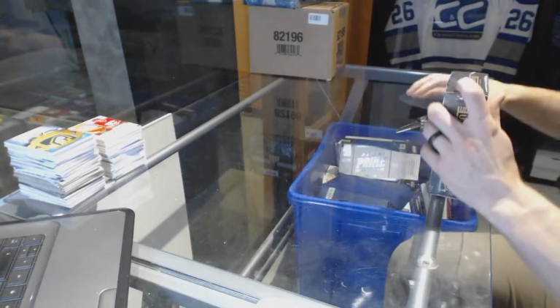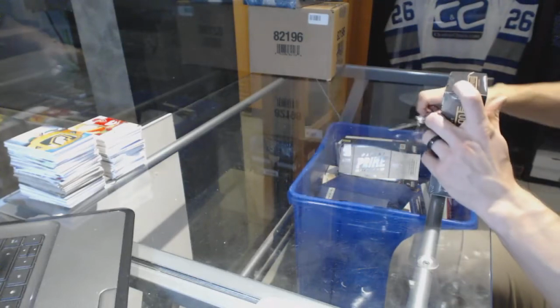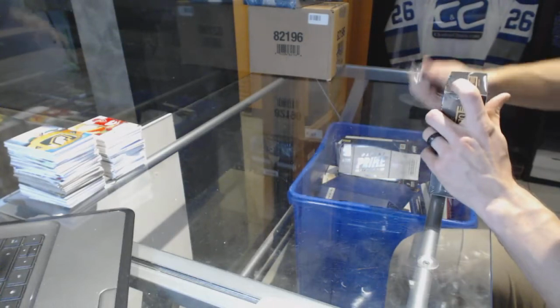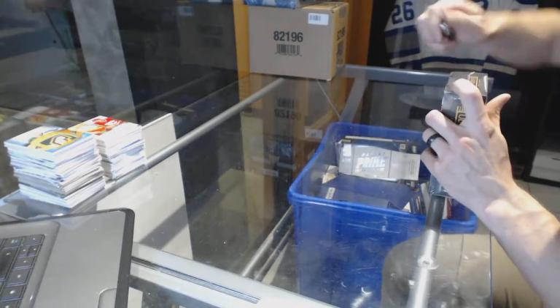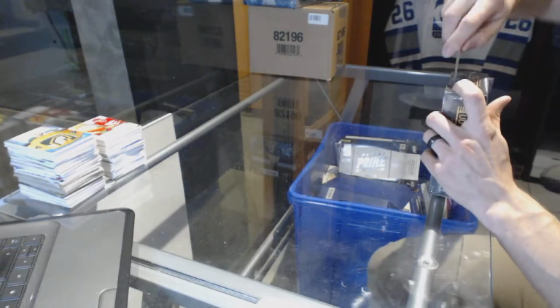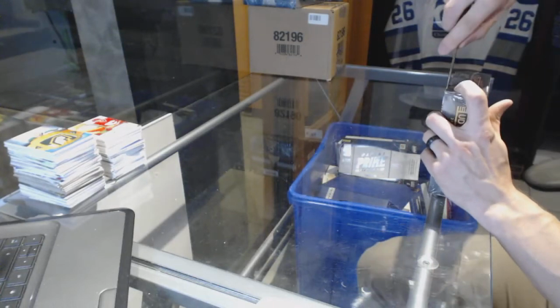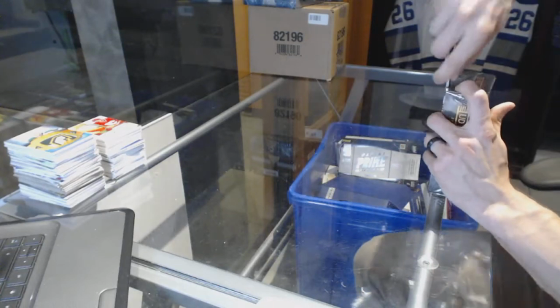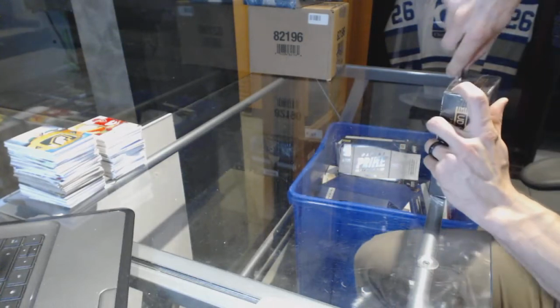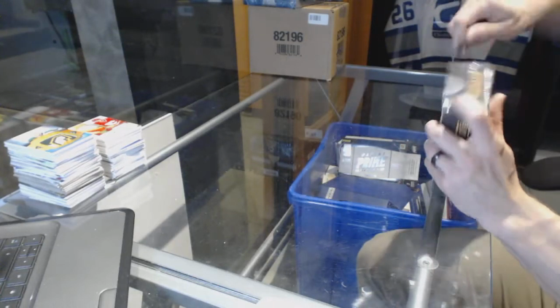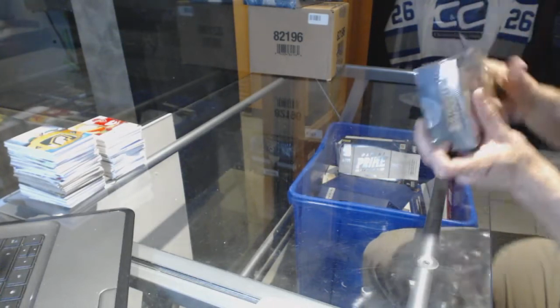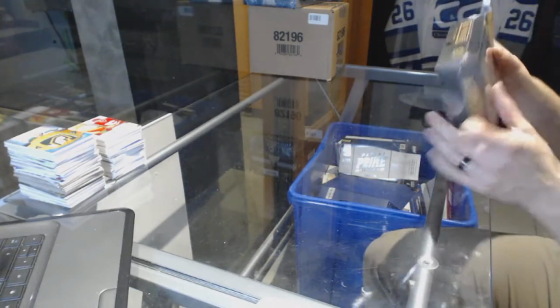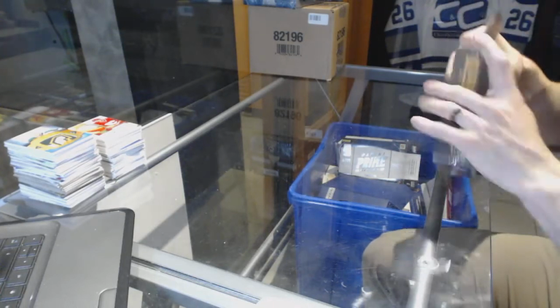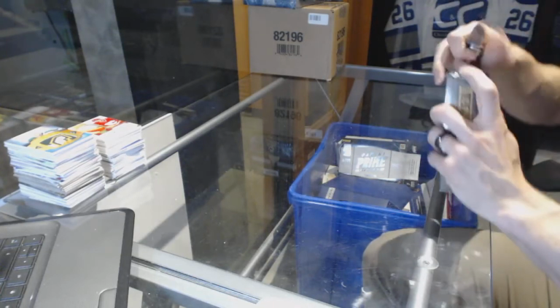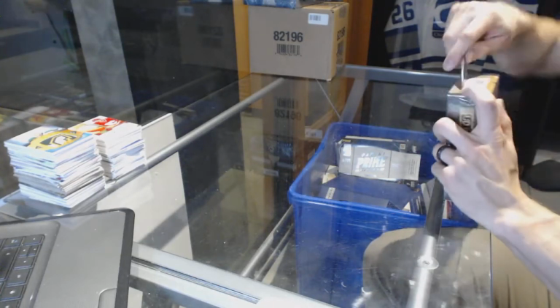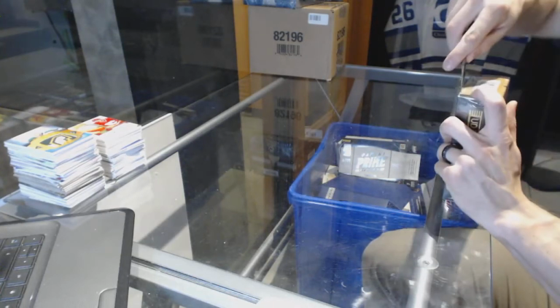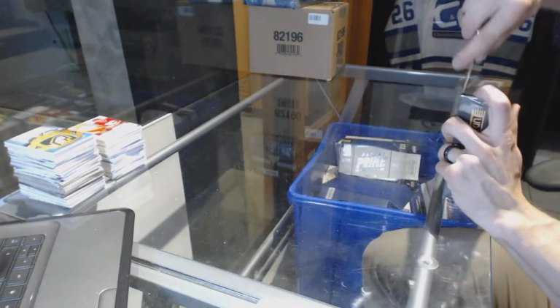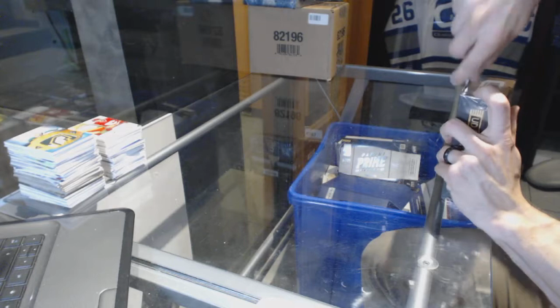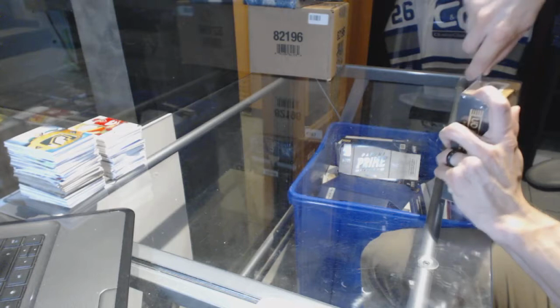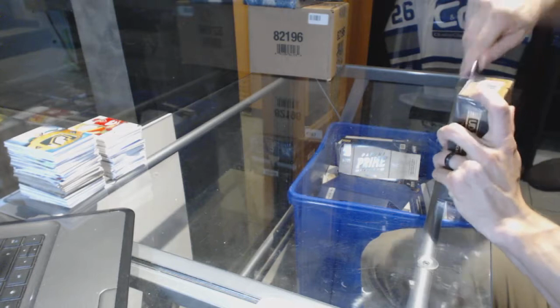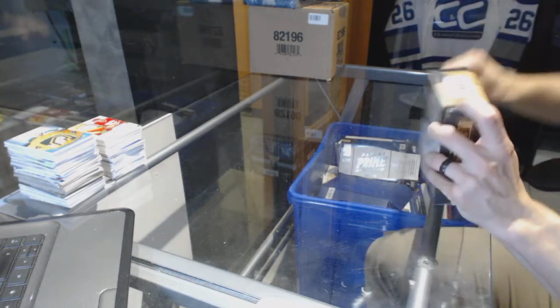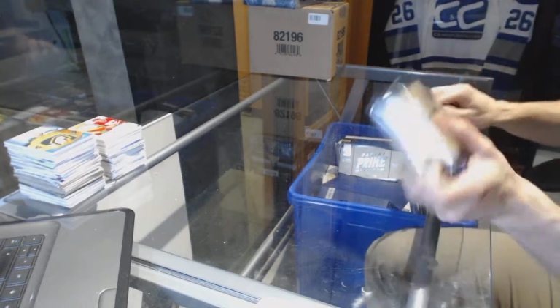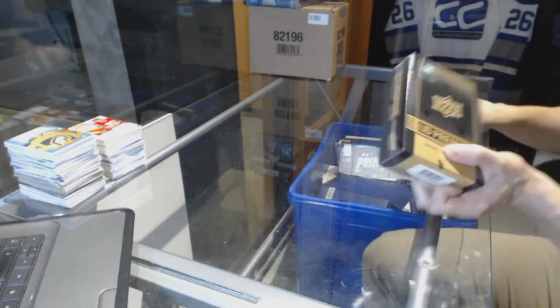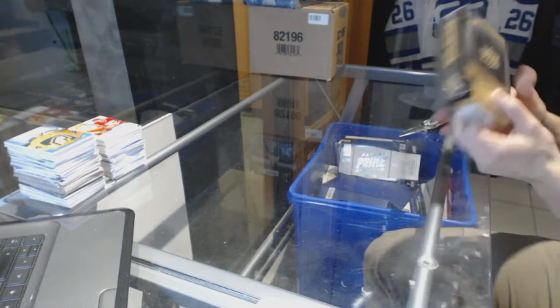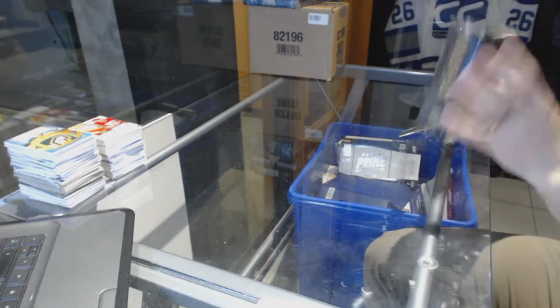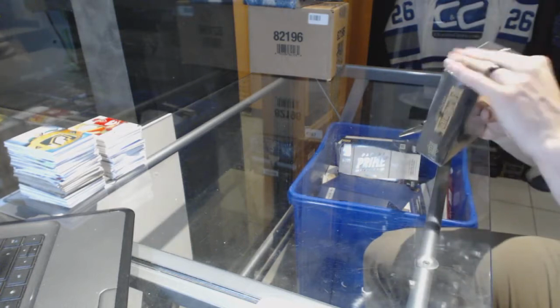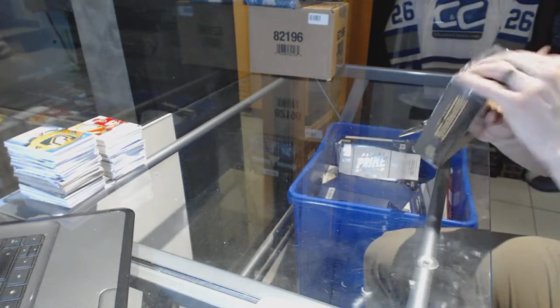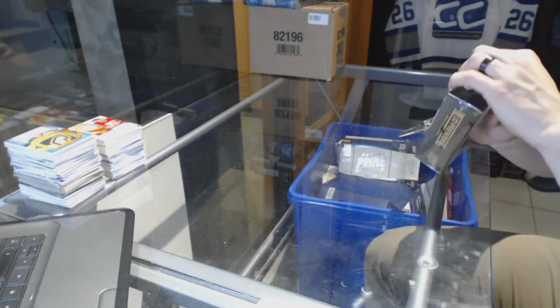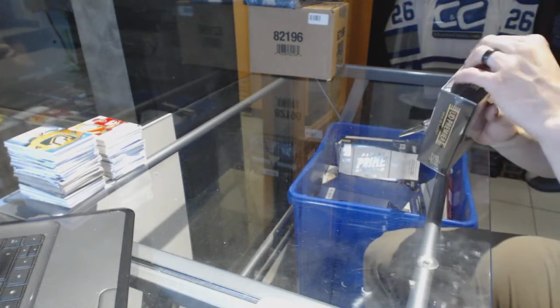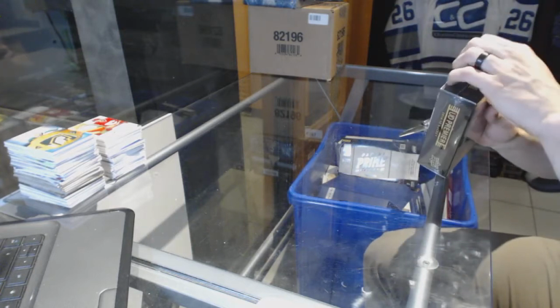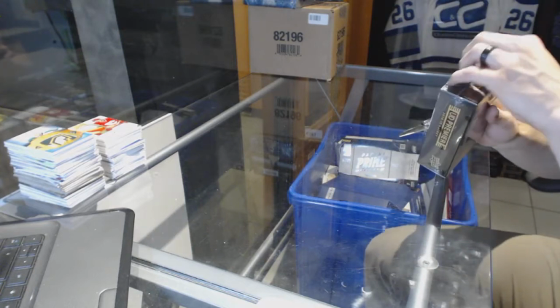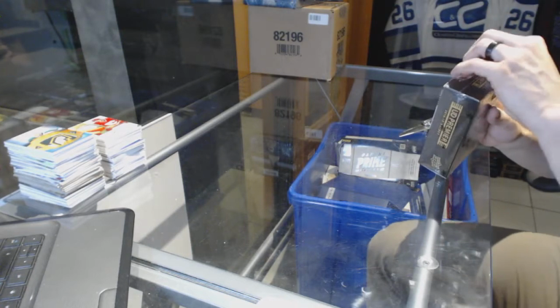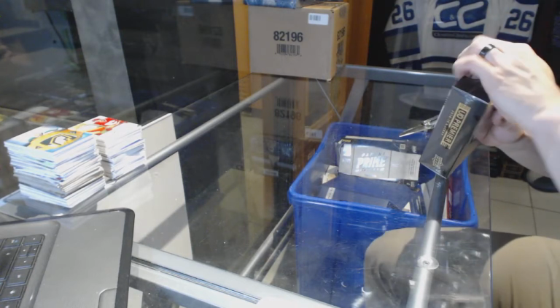Continuing on, it's the group rig number 6486. We're on to the 14-15 and 15-16 Upper Deck Premier.